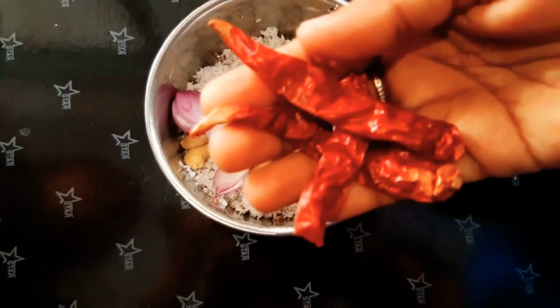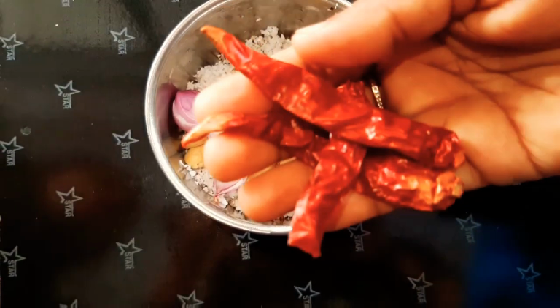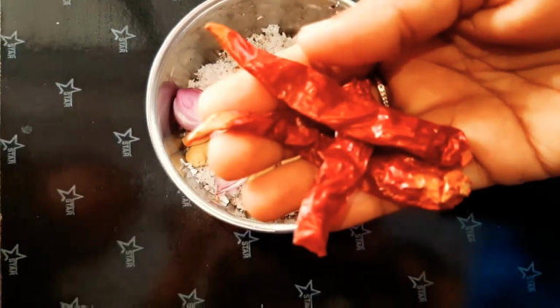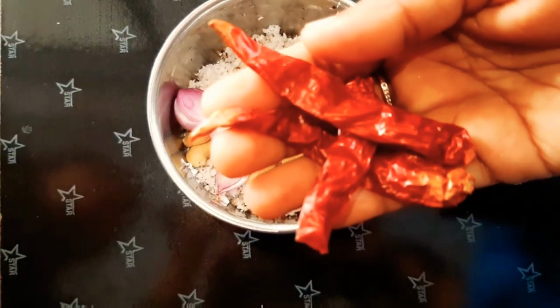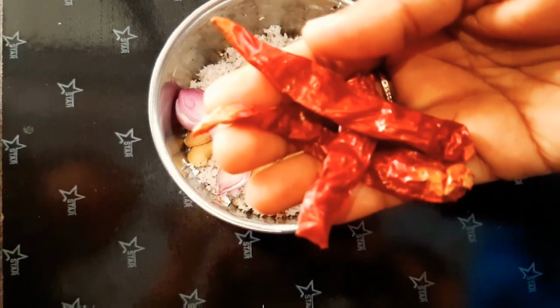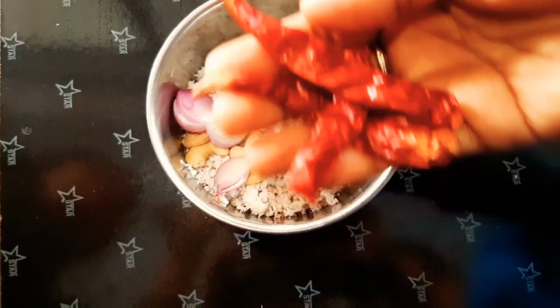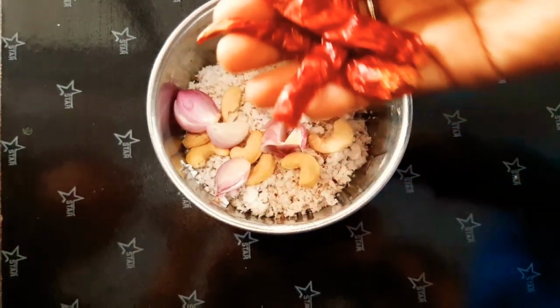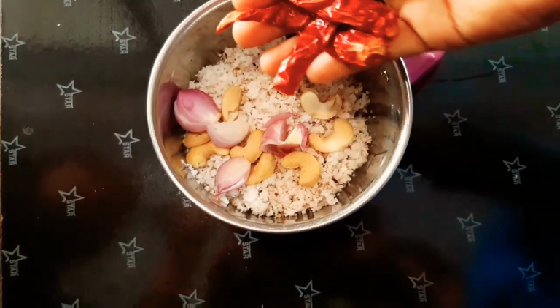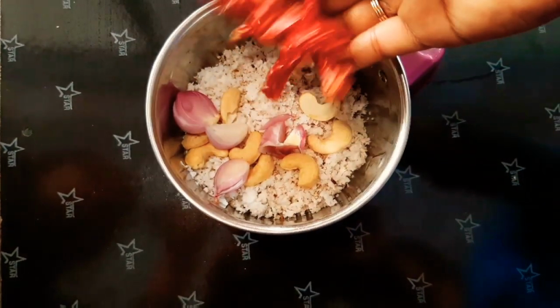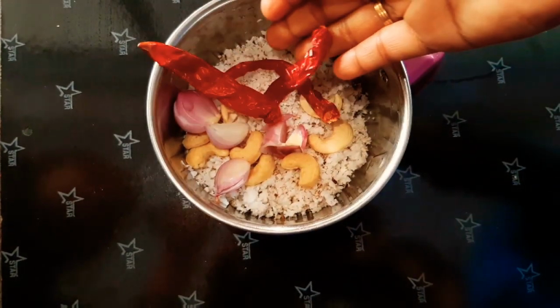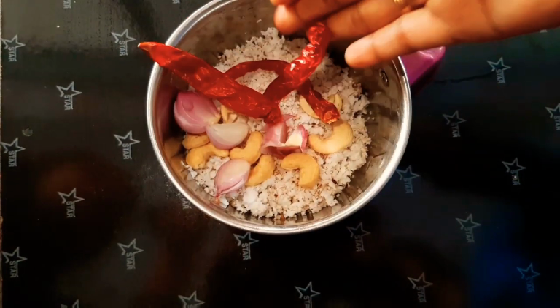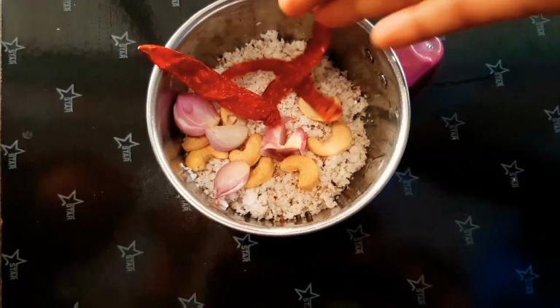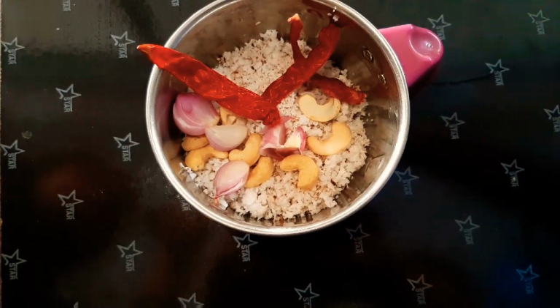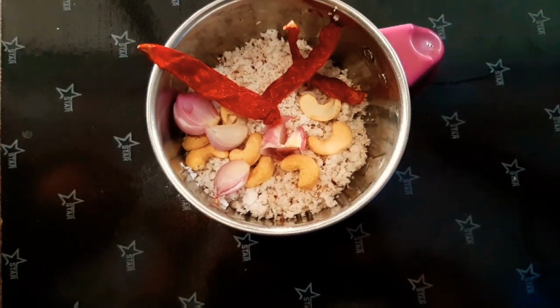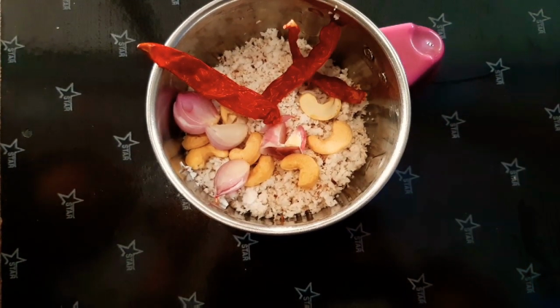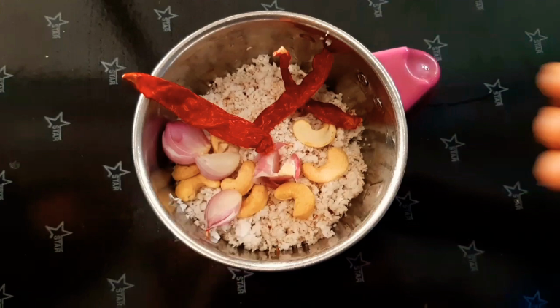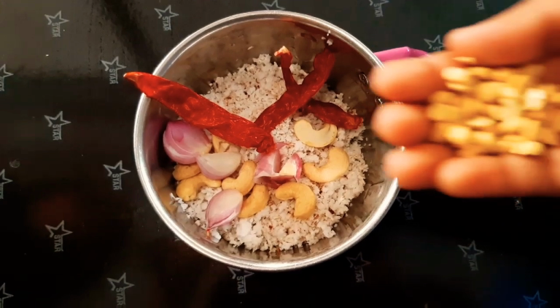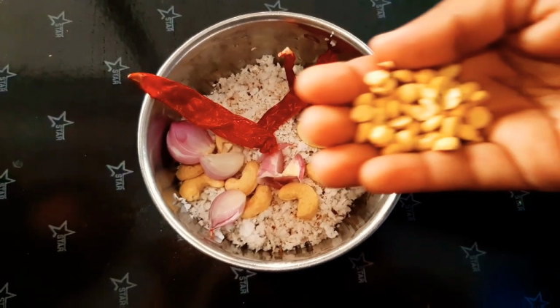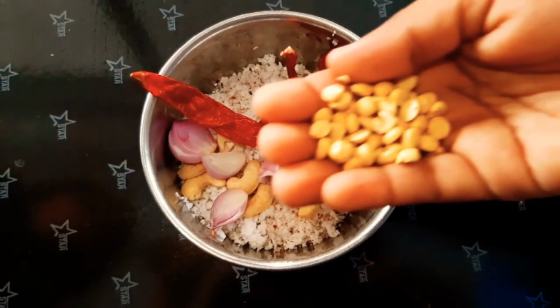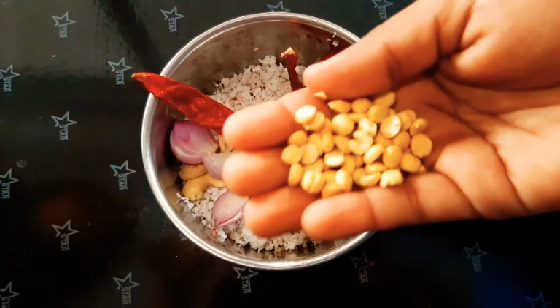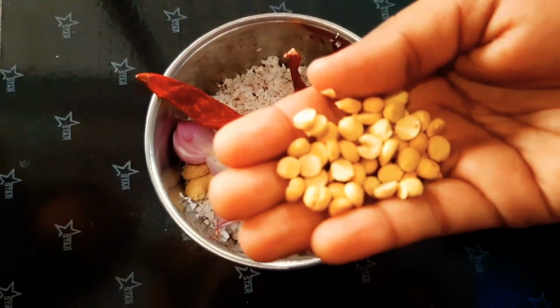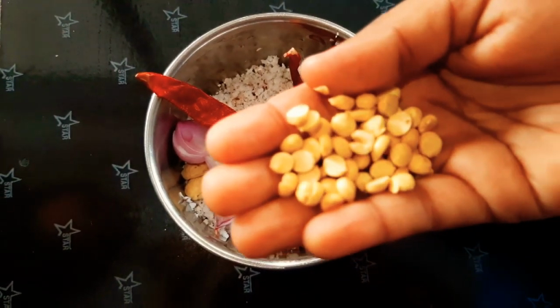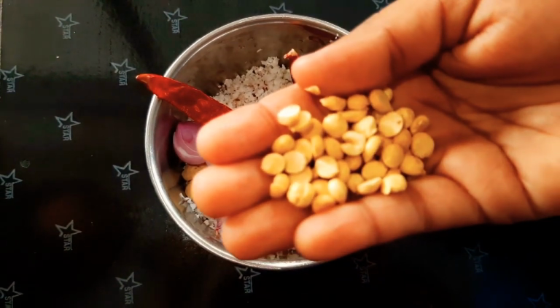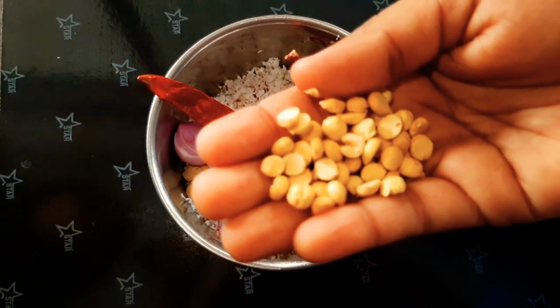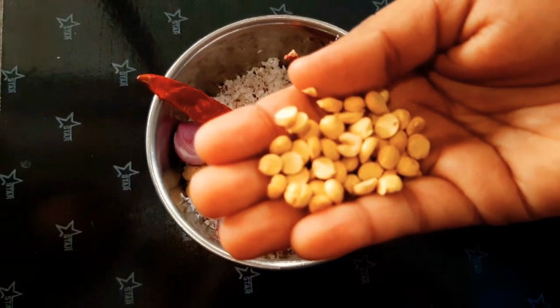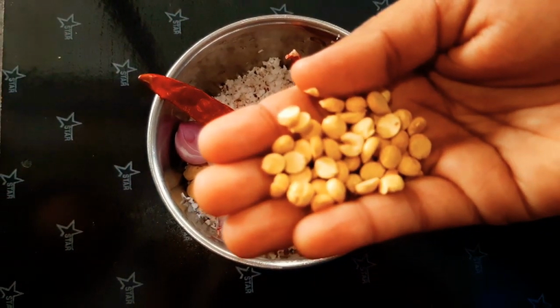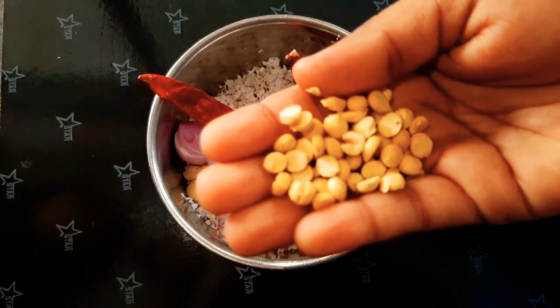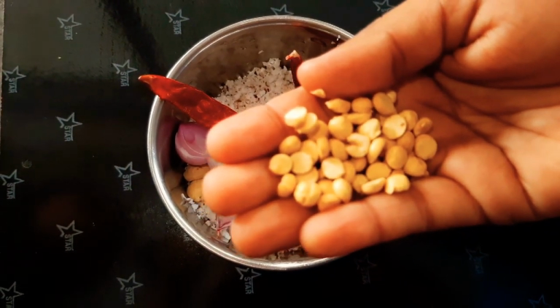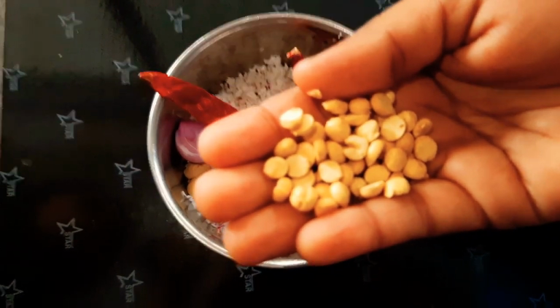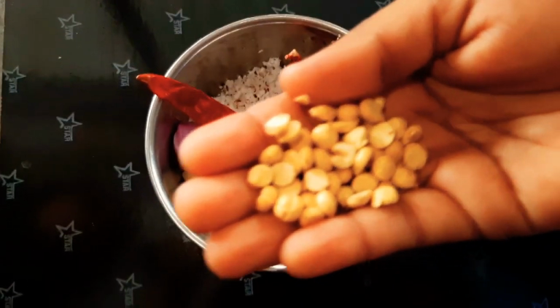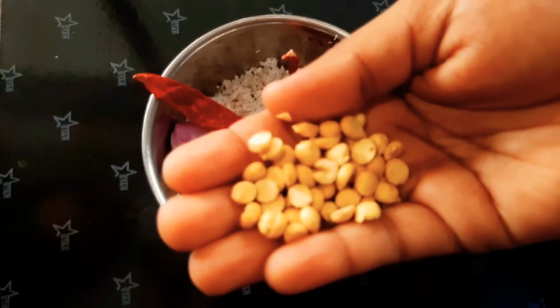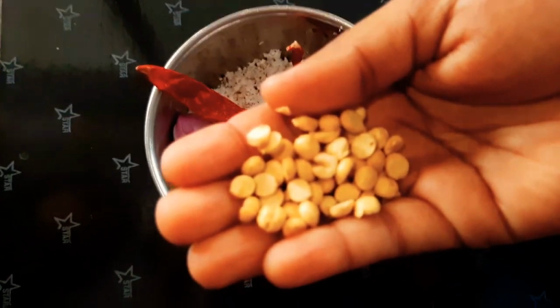3 to 4 portions, you can do 20 to 30 minutes. Put it in the pot.